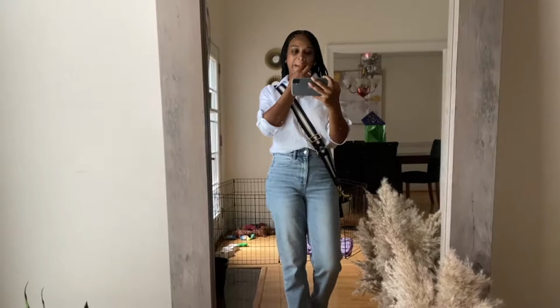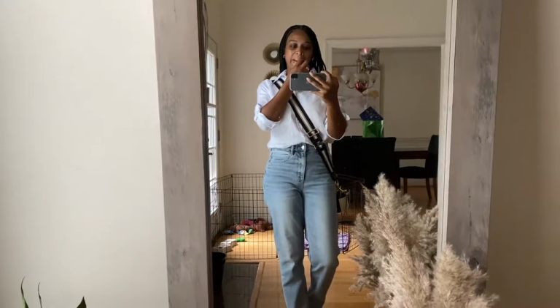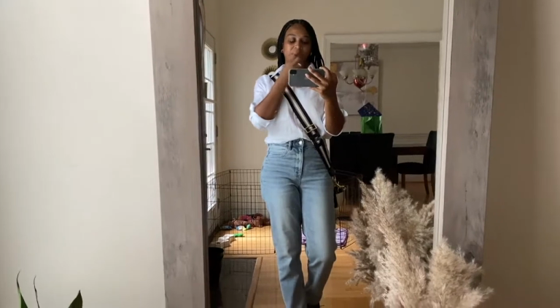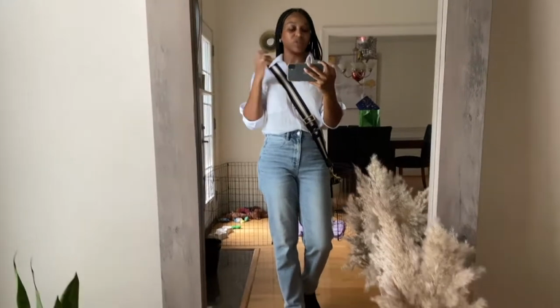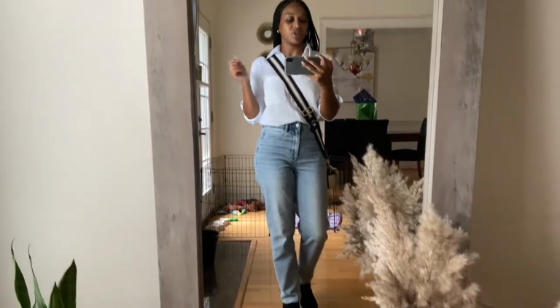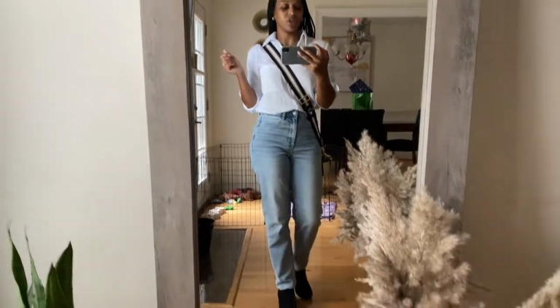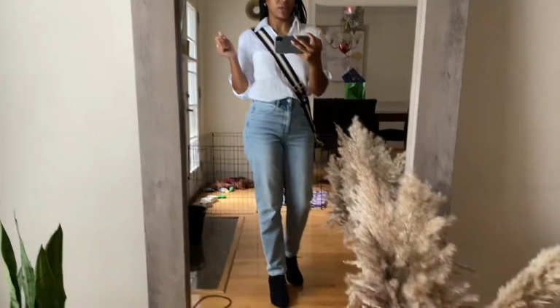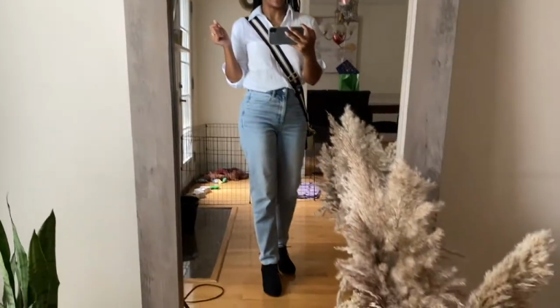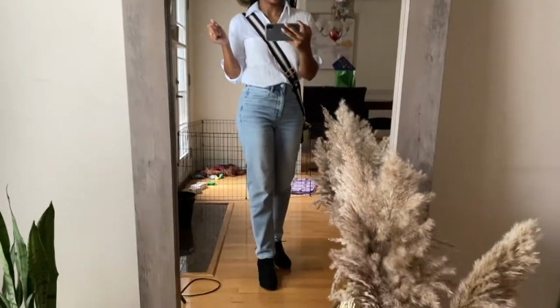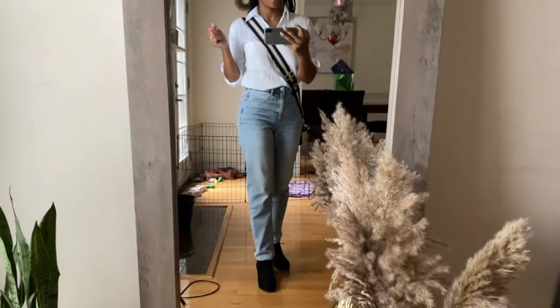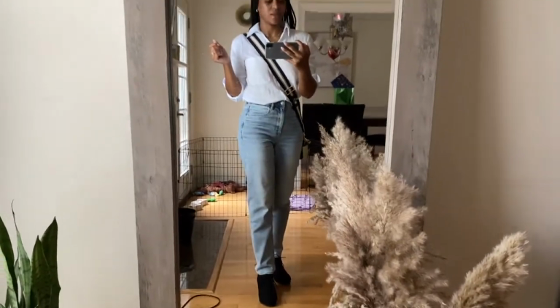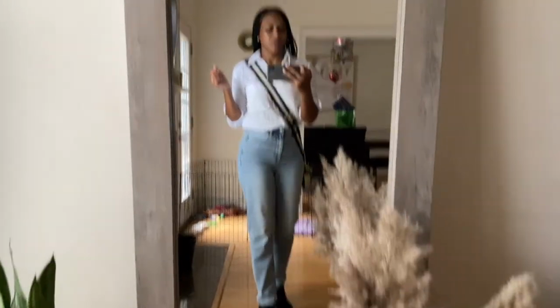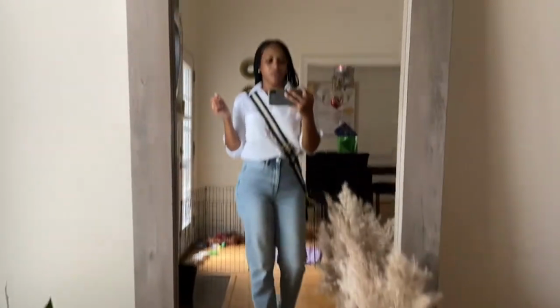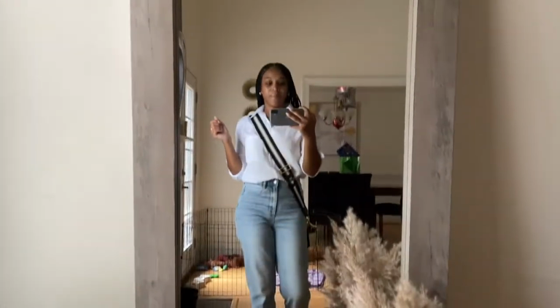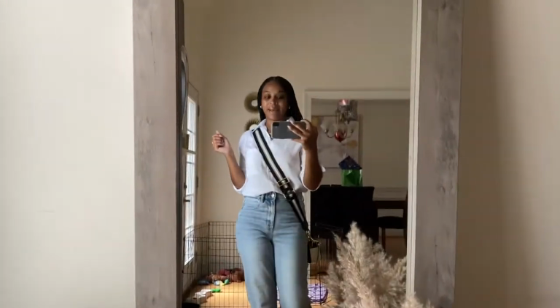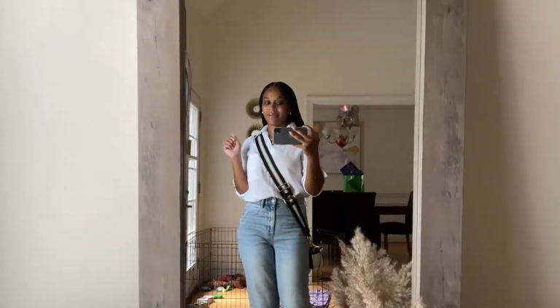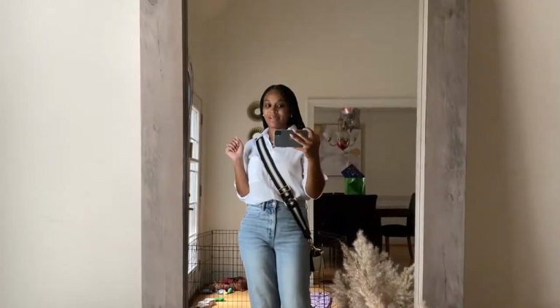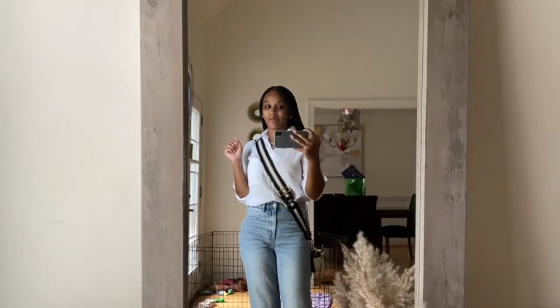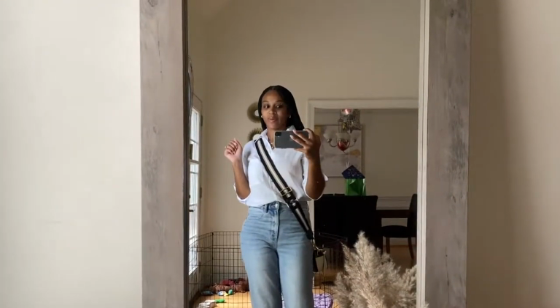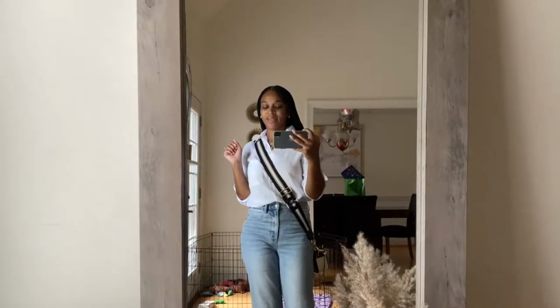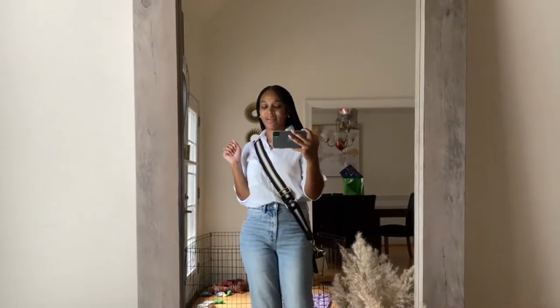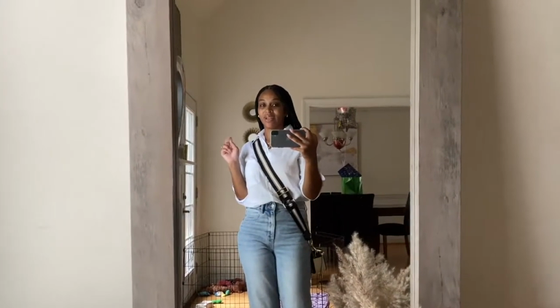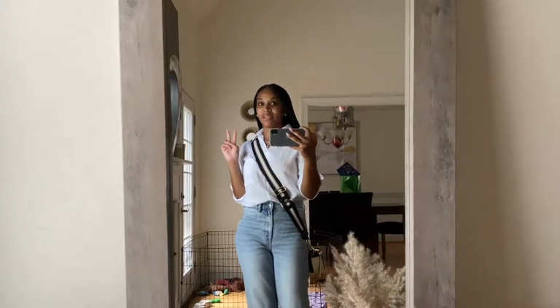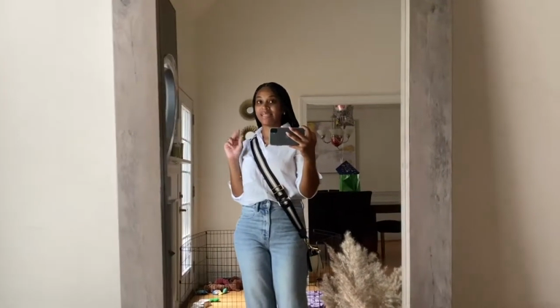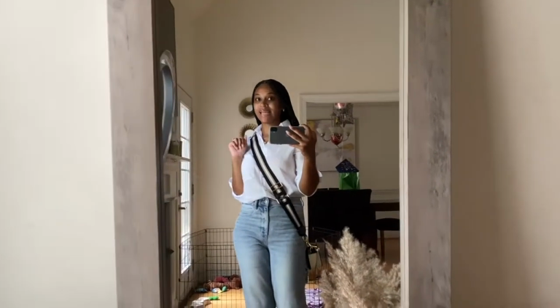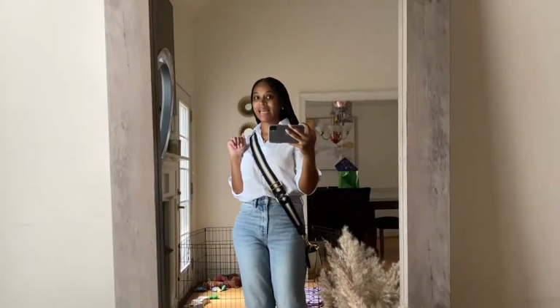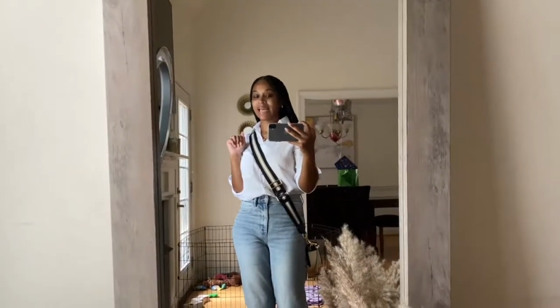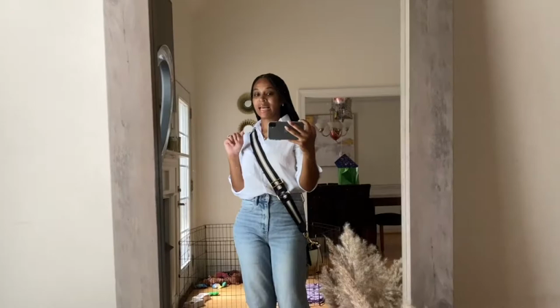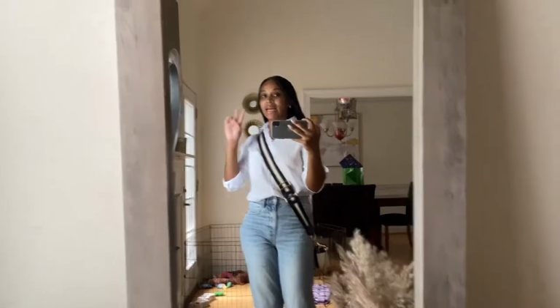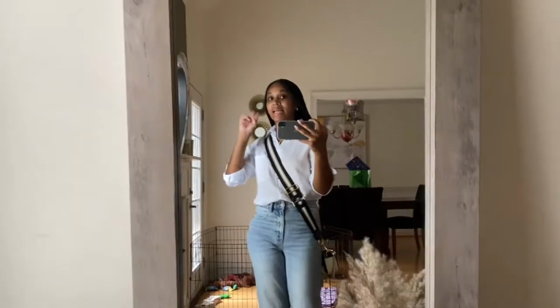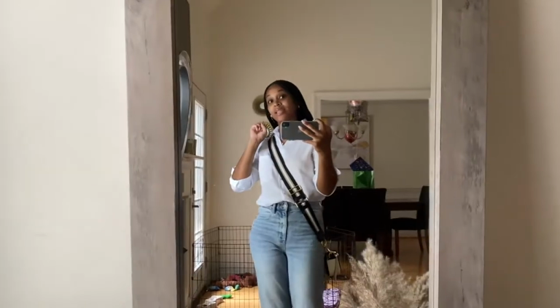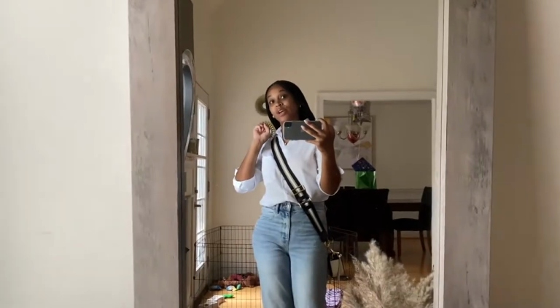I just want to show you guys my outfits. Hope everybody's having a good day. Let's go.